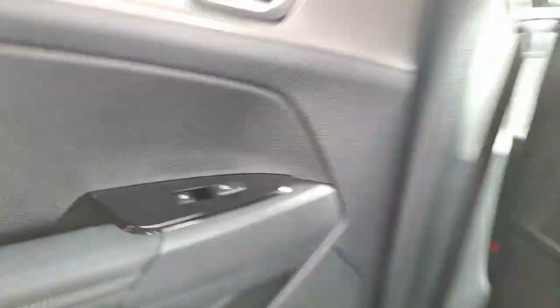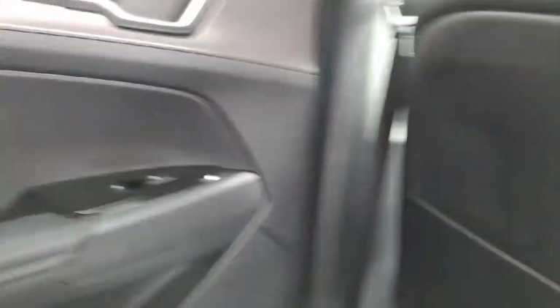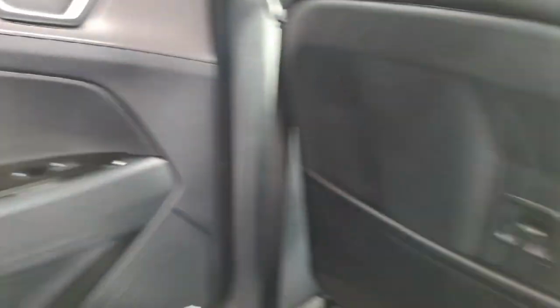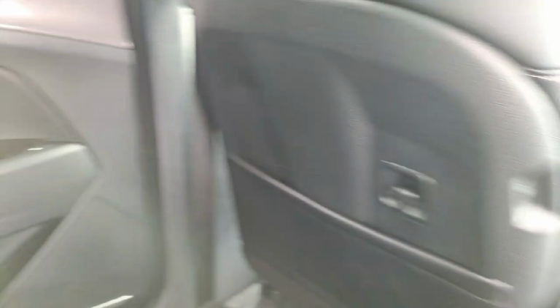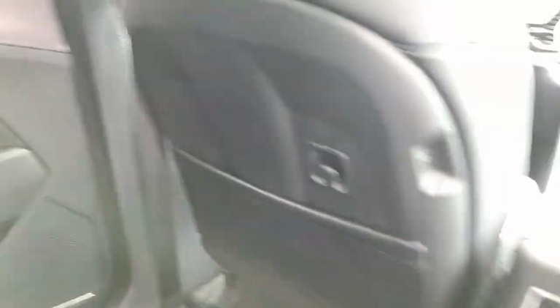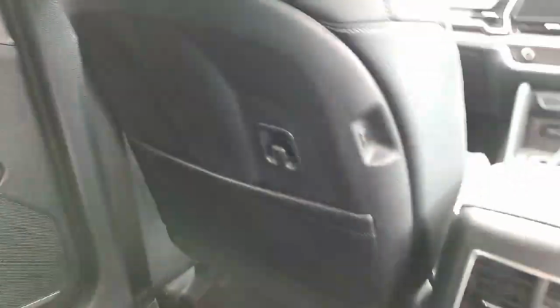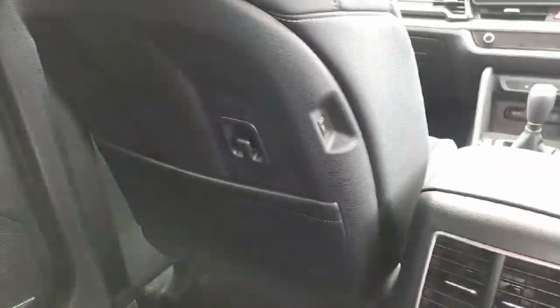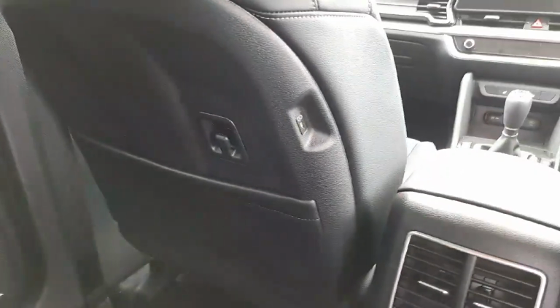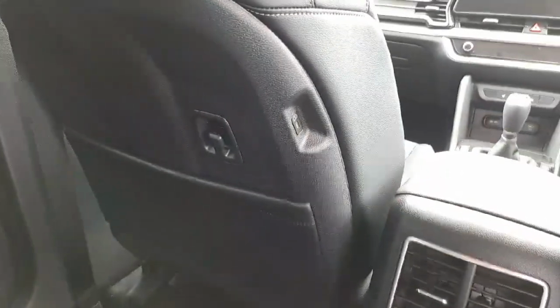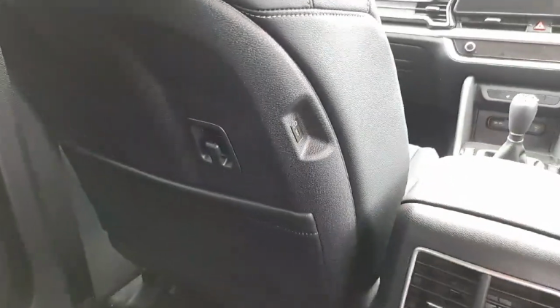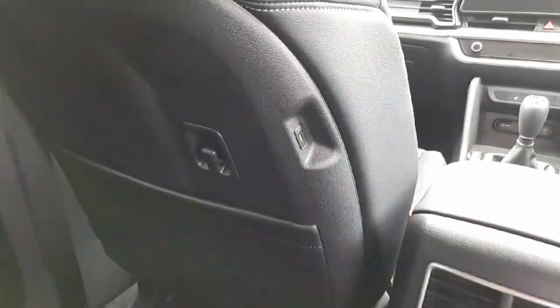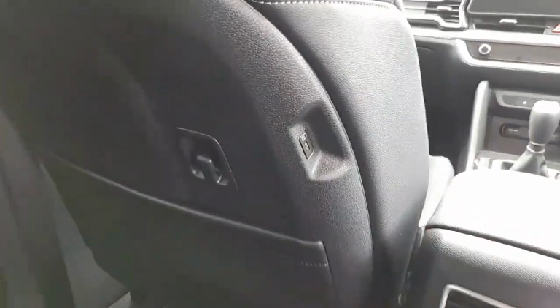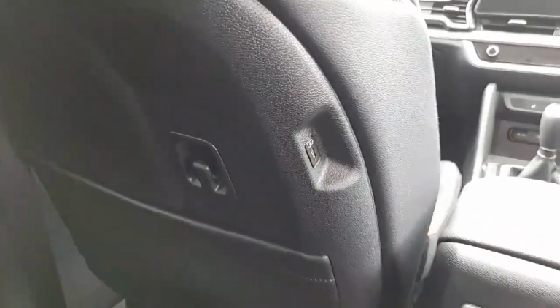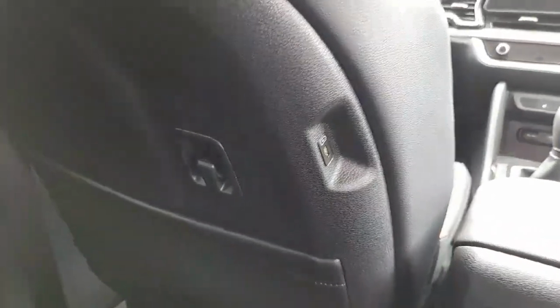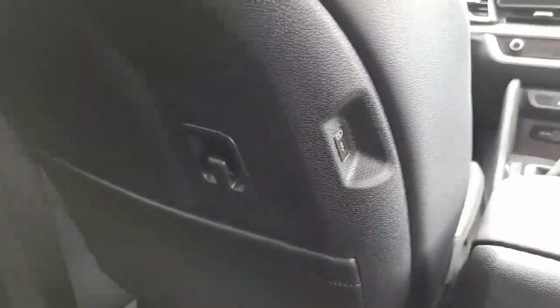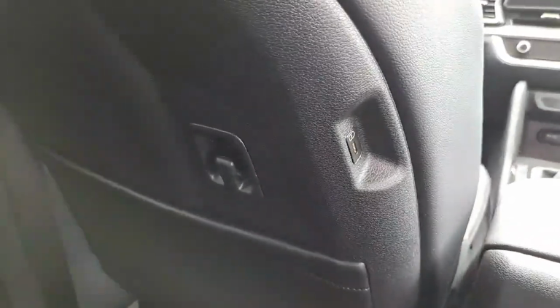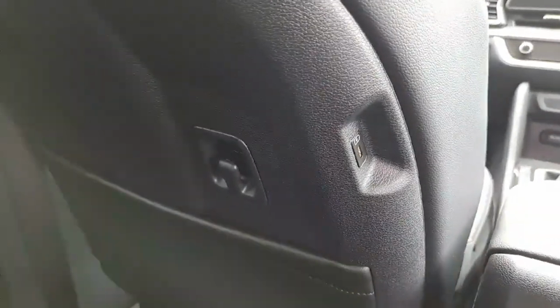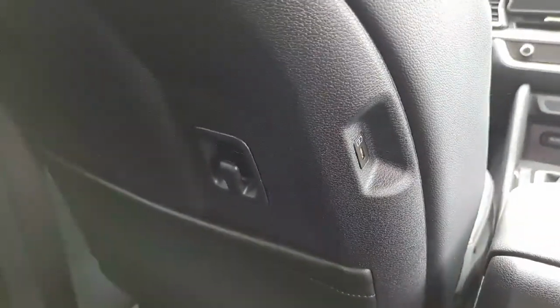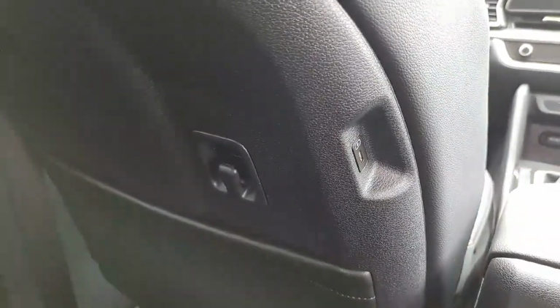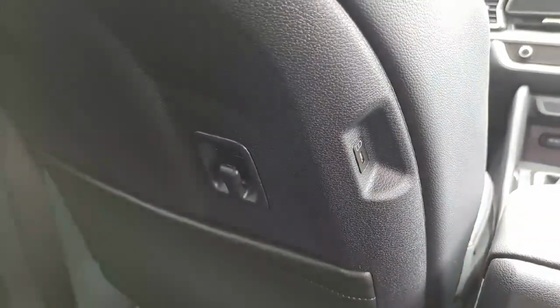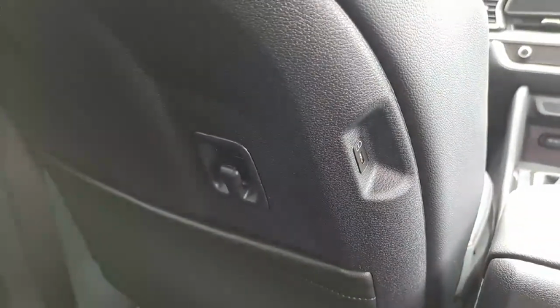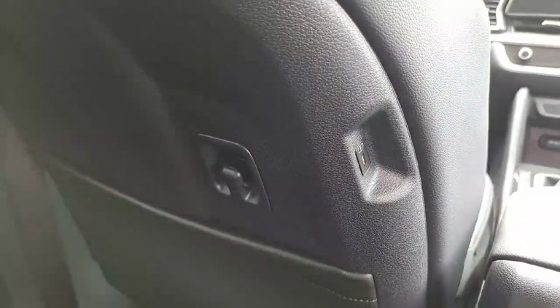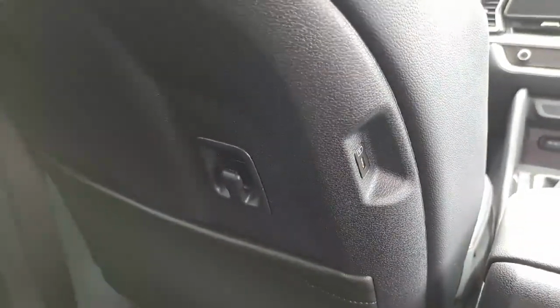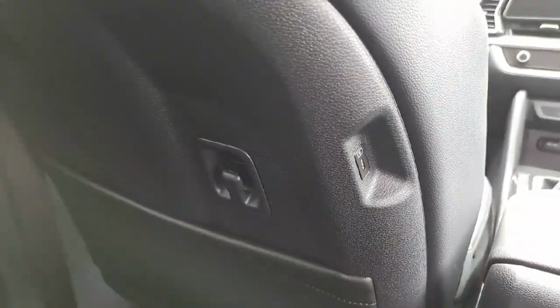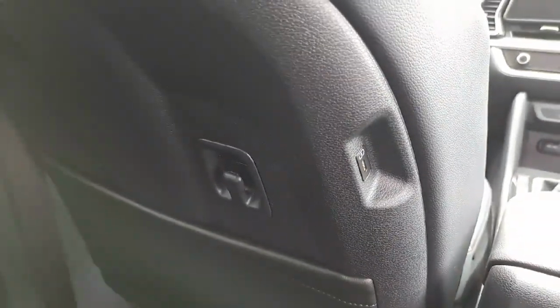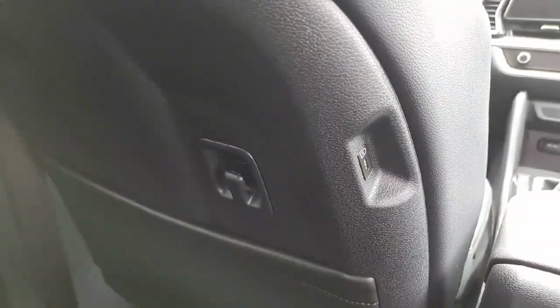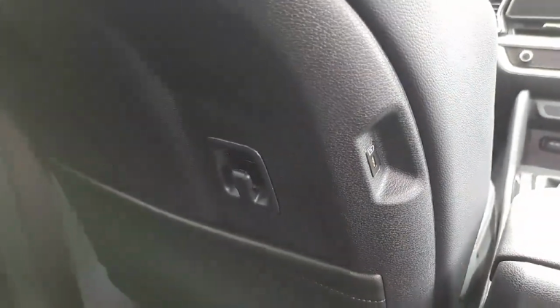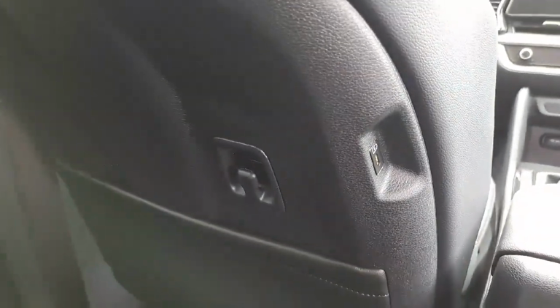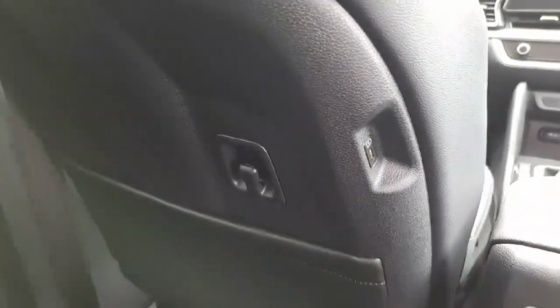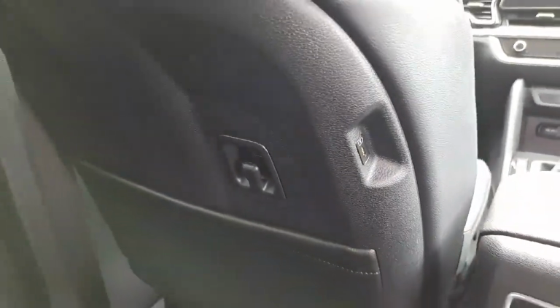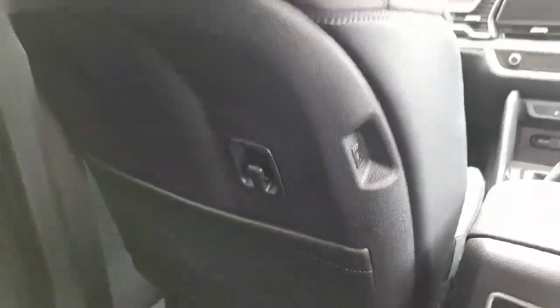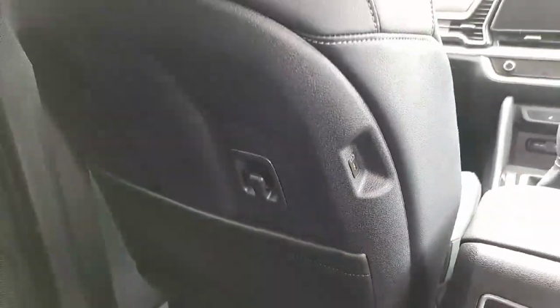On the back of the front seats you also have a Type-C charging unit there, as well as a coat hanger.